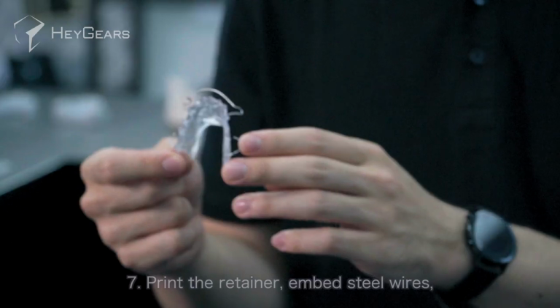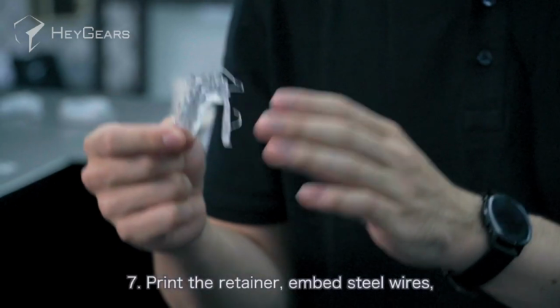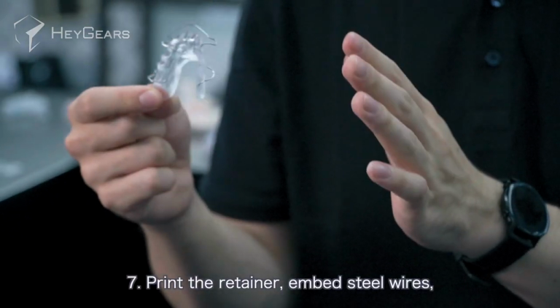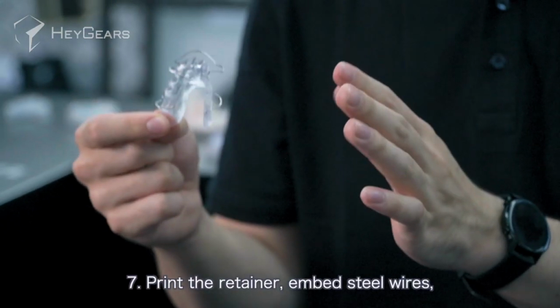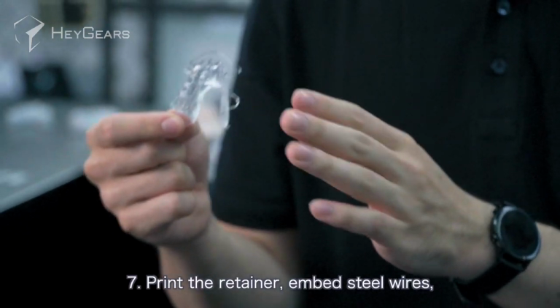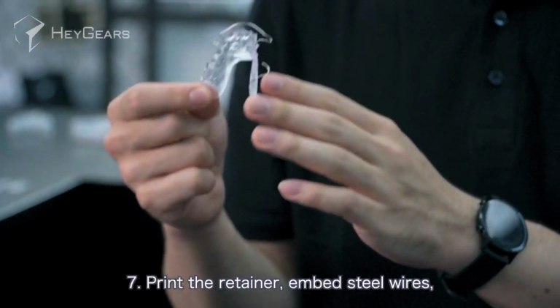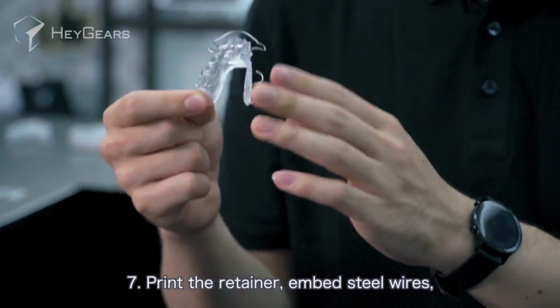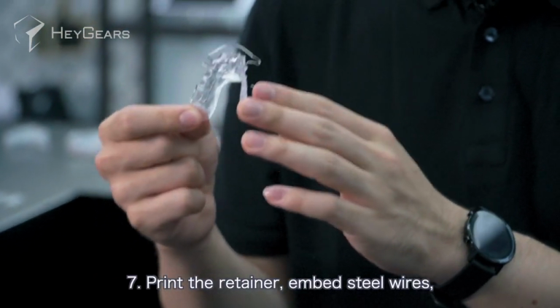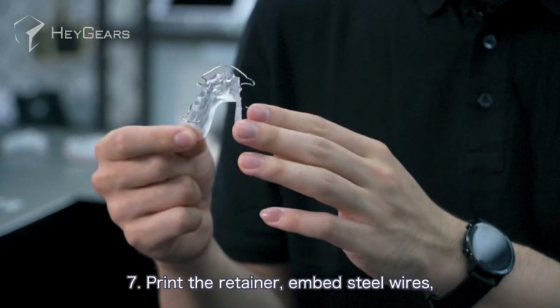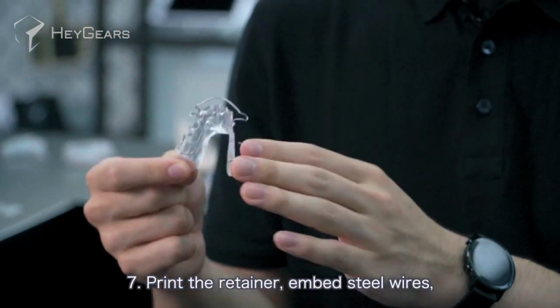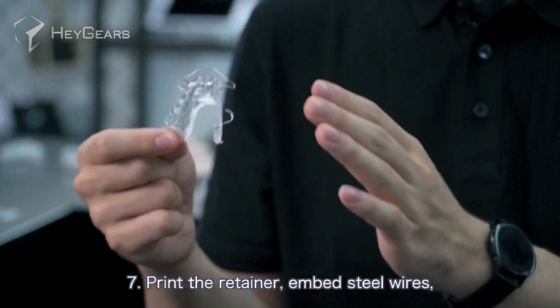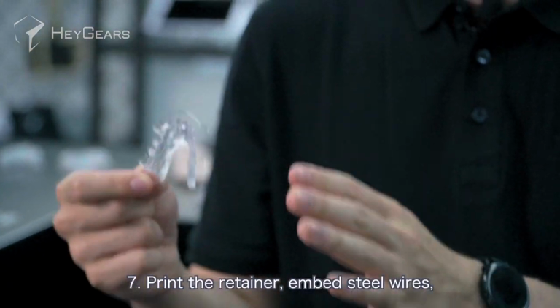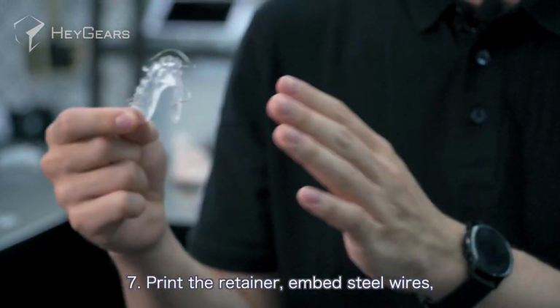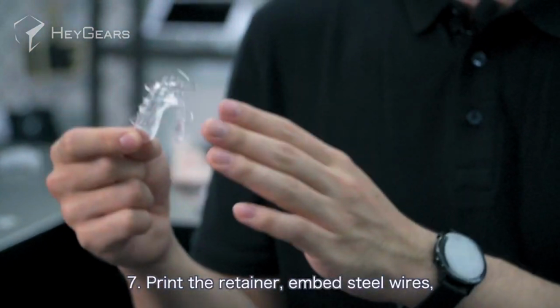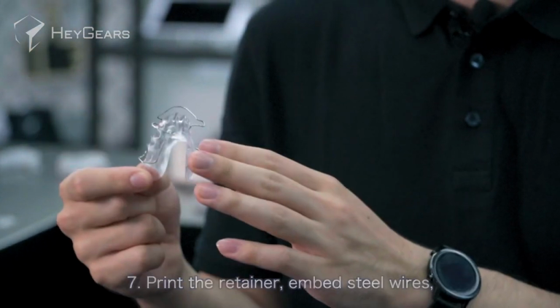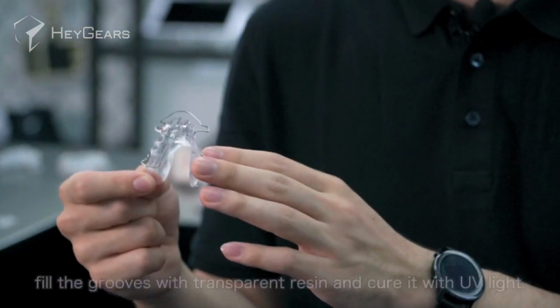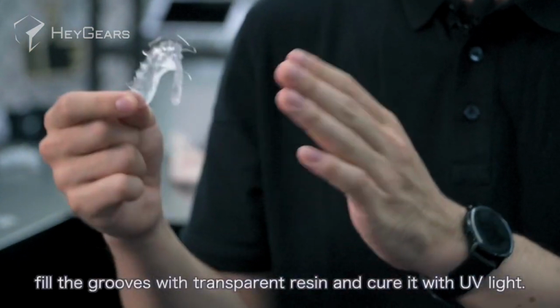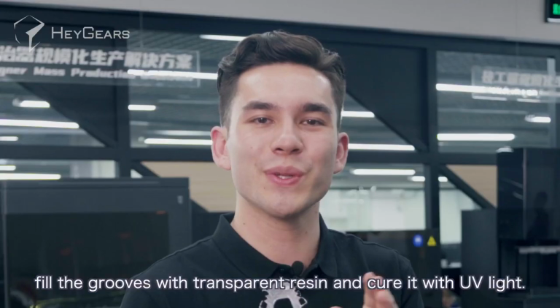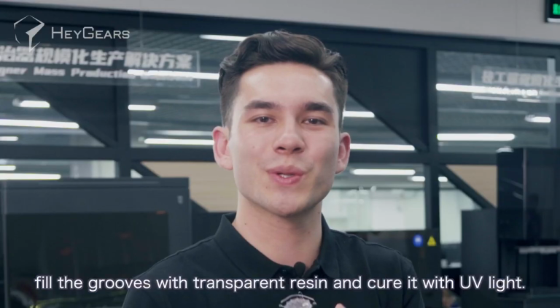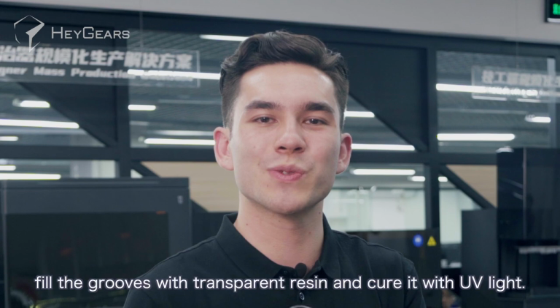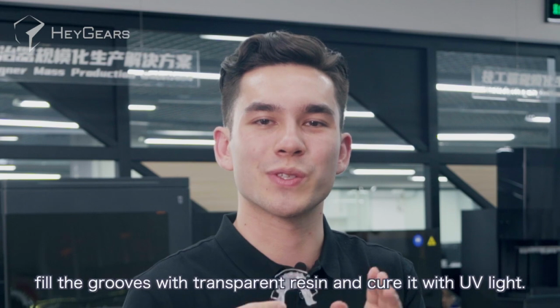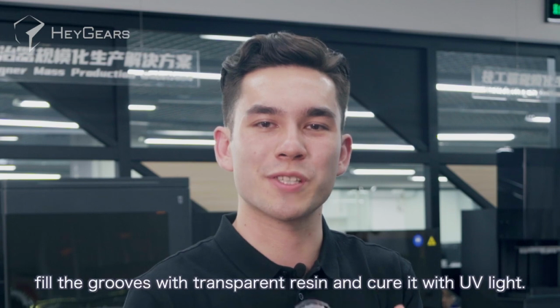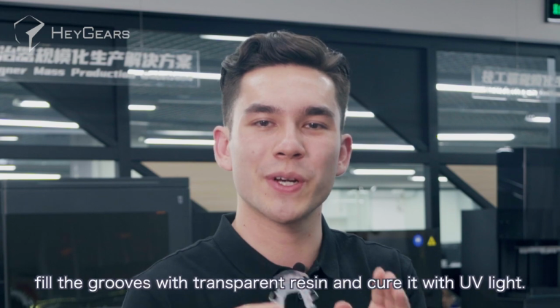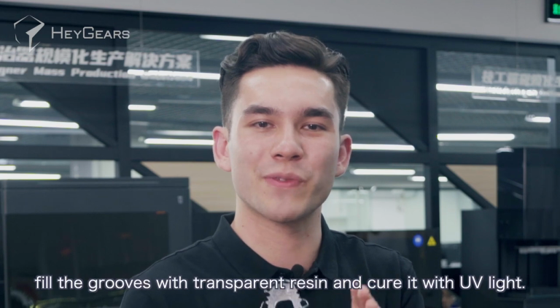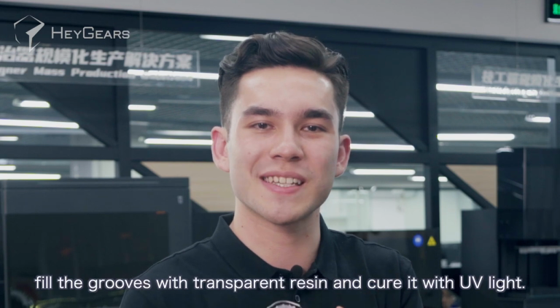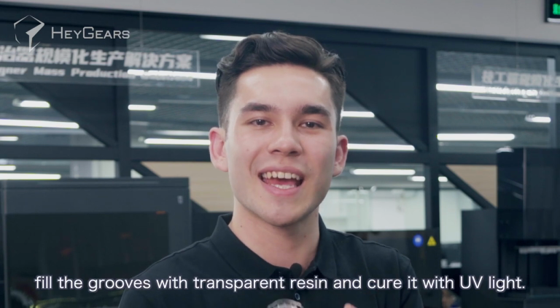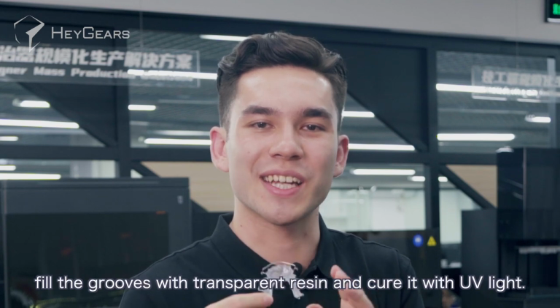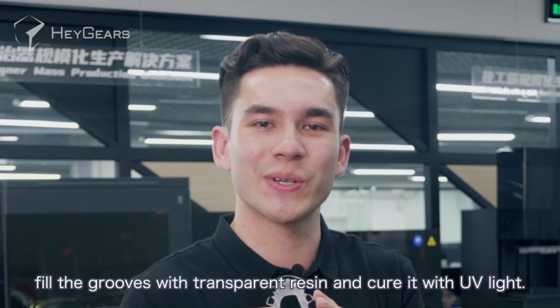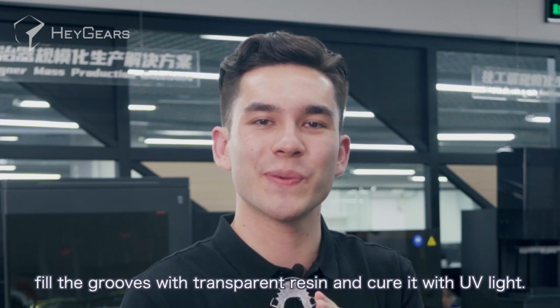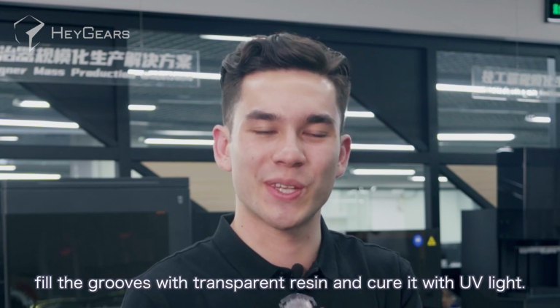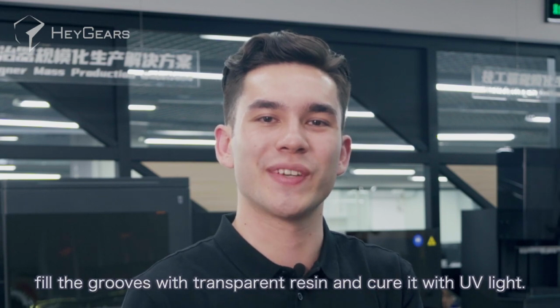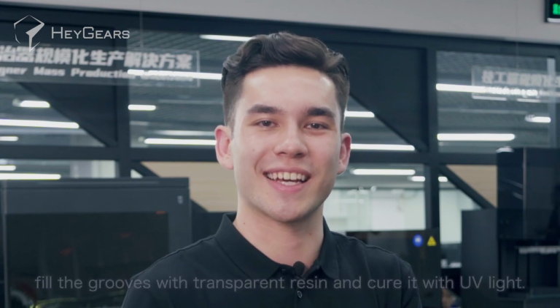Number six, the steel wire grooves are reserved in the major connector. Number seven, print the retainer, embed steel wires, fill the grooves with transparent resin, and cure it with UV light.